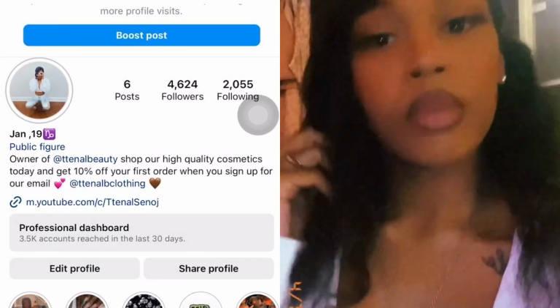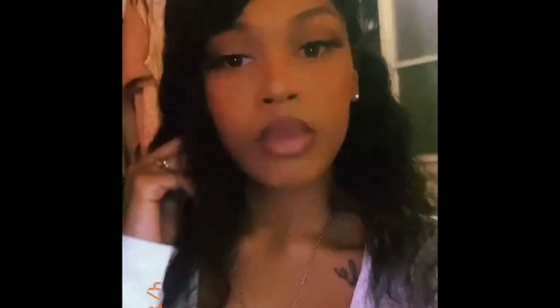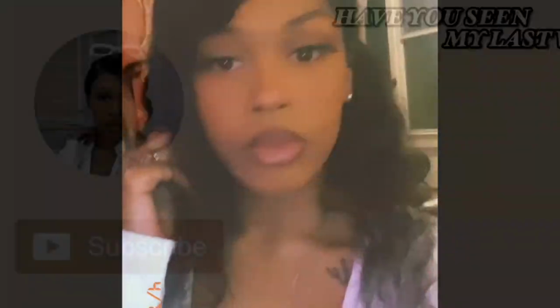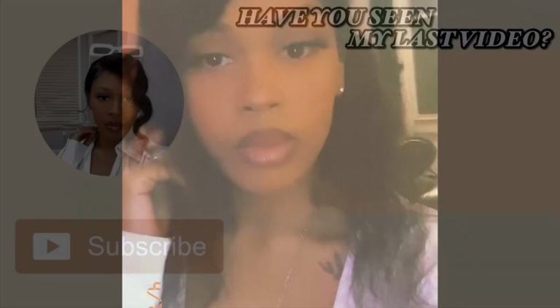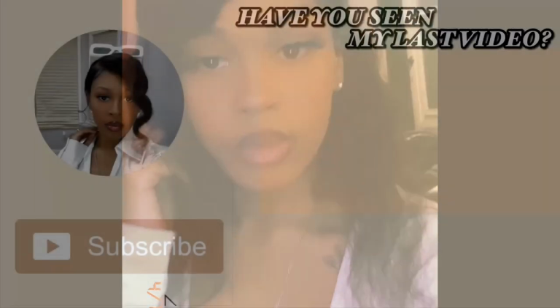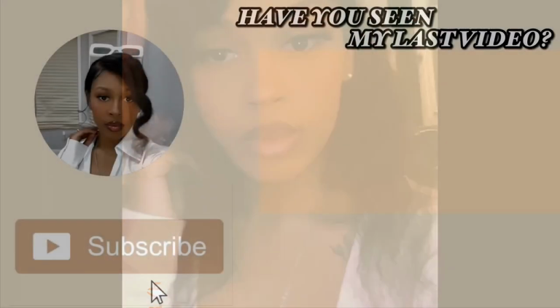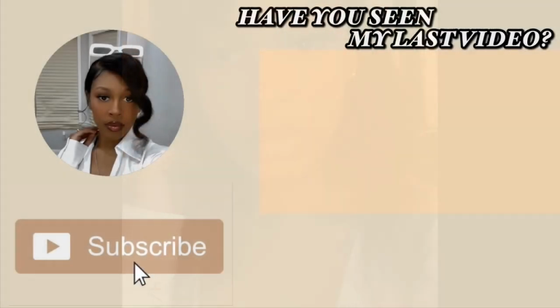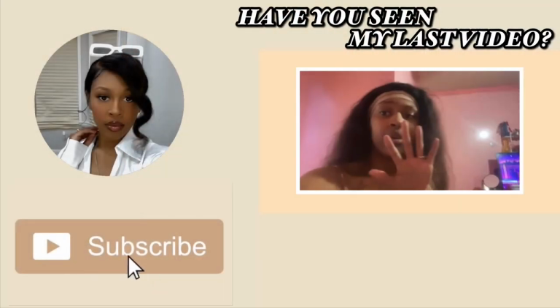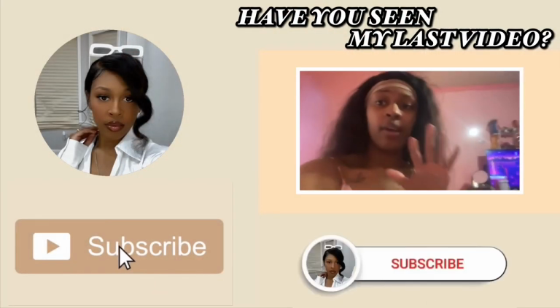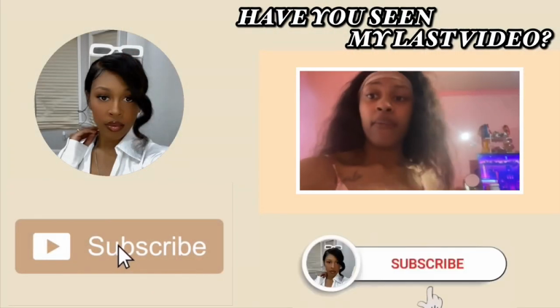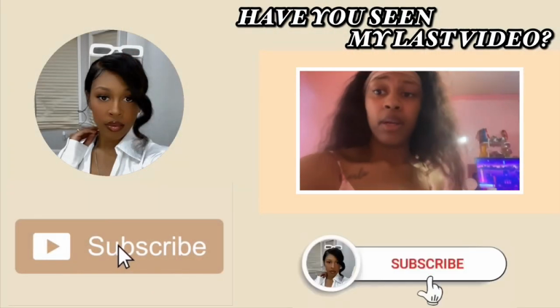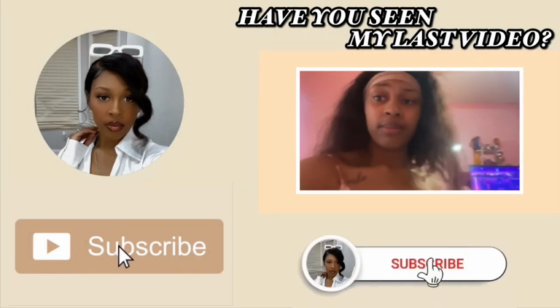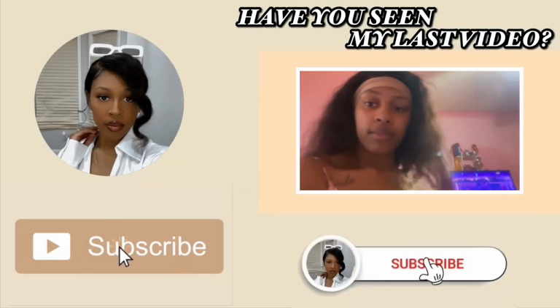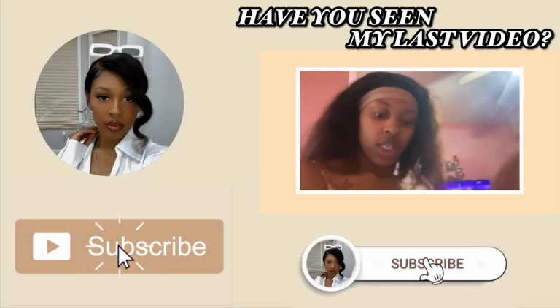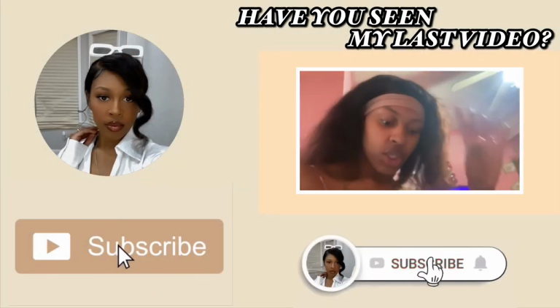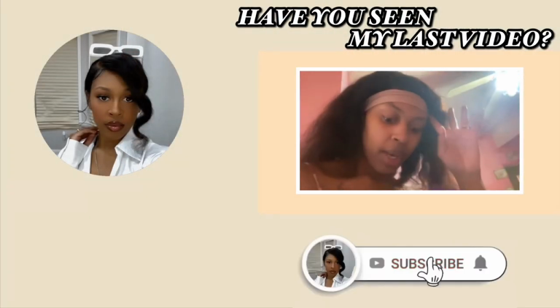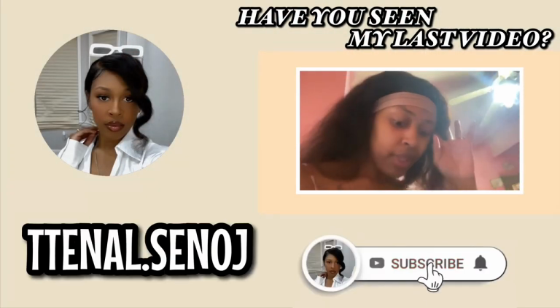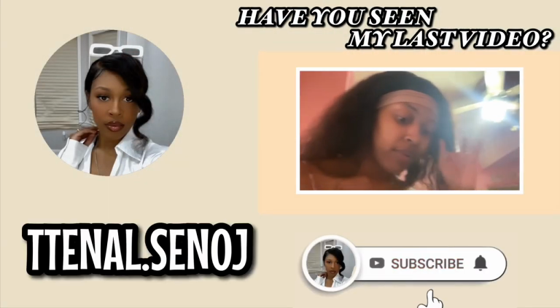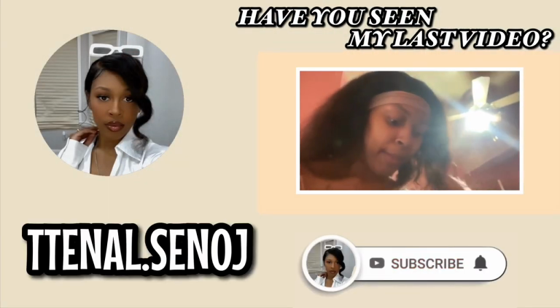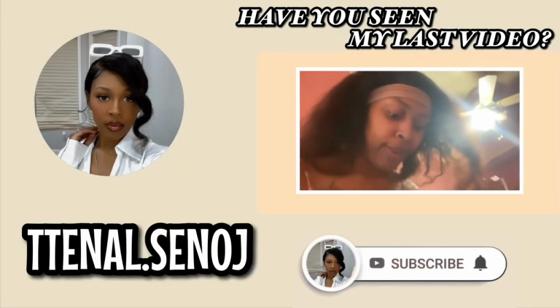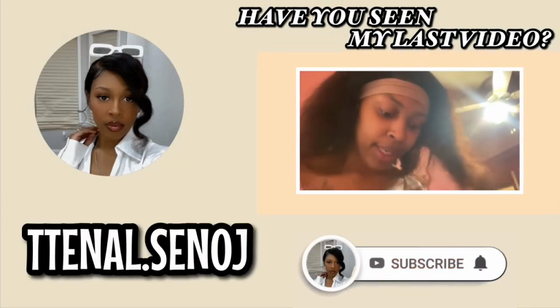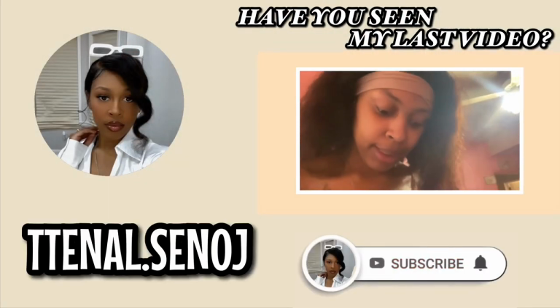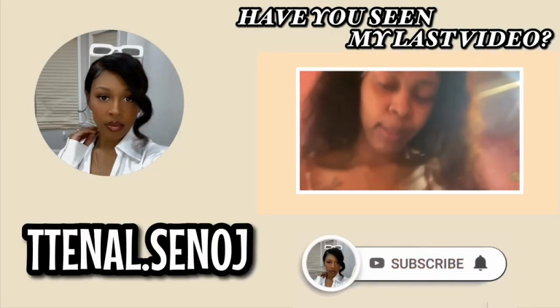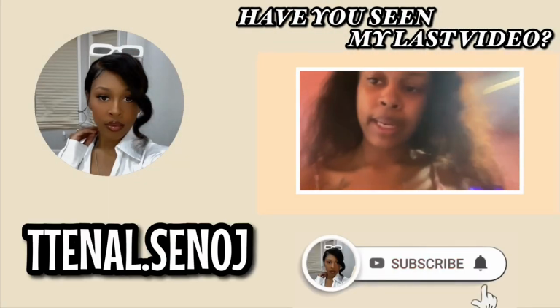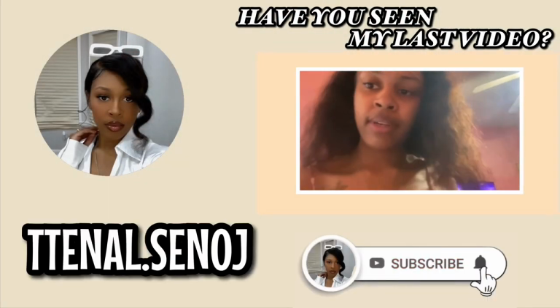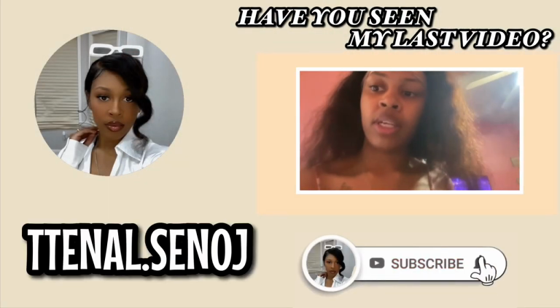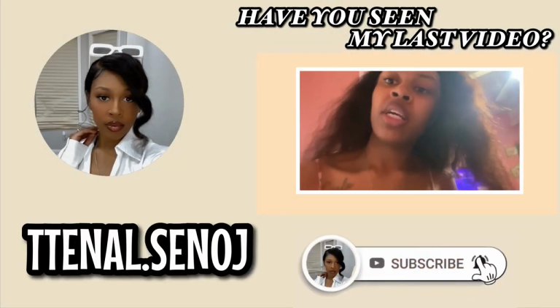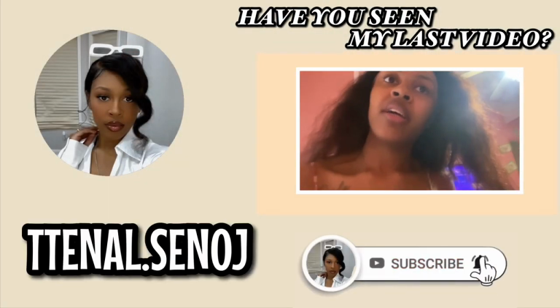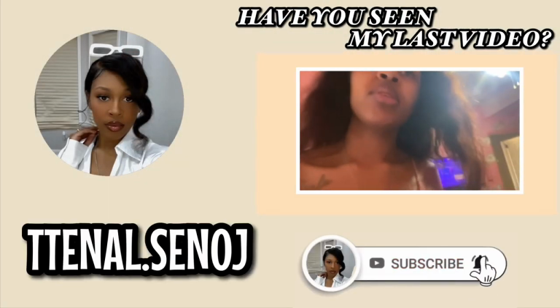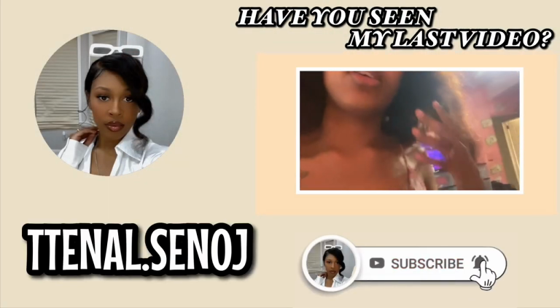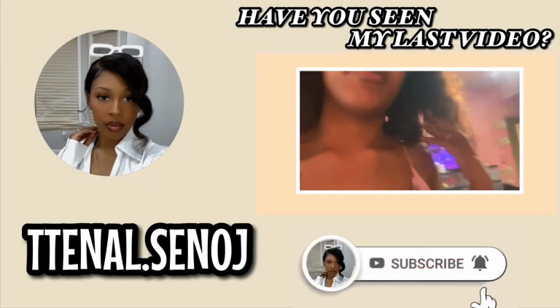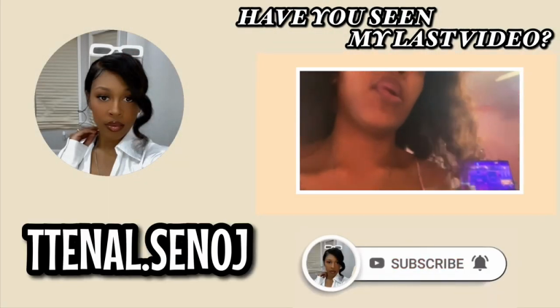Also don't forget to leave a comment telling me what next video you want to see. If you're not already subscribed, make sure you're doing that. Thank you guys for watching!